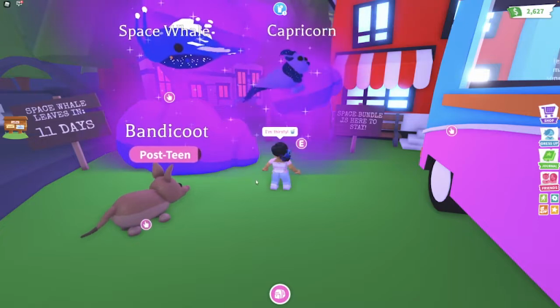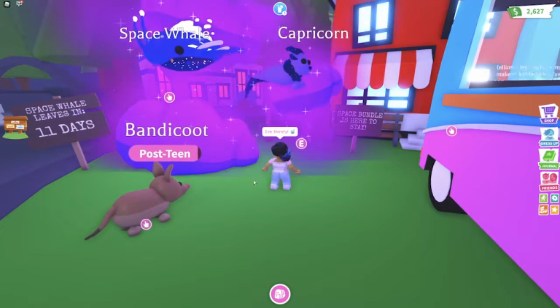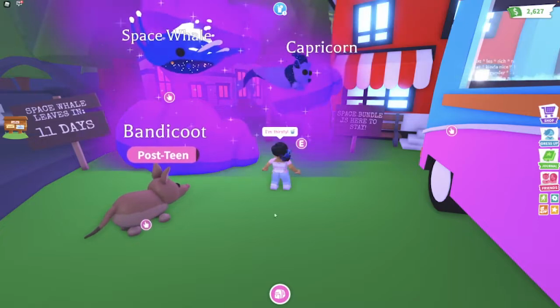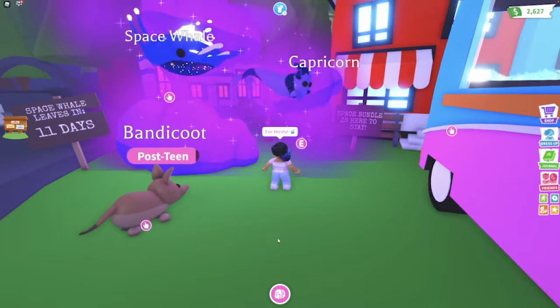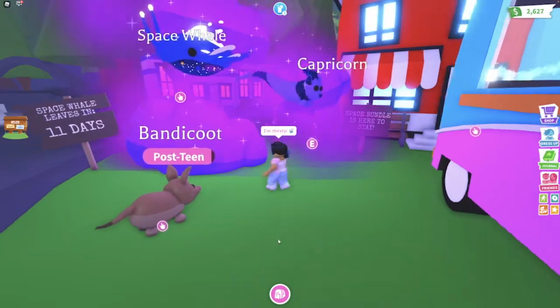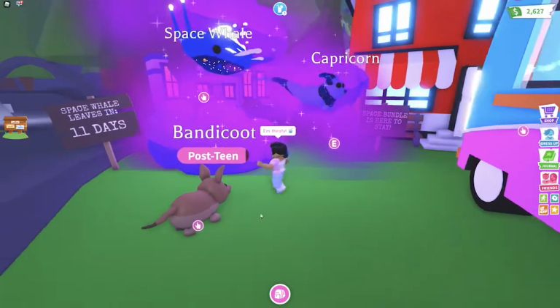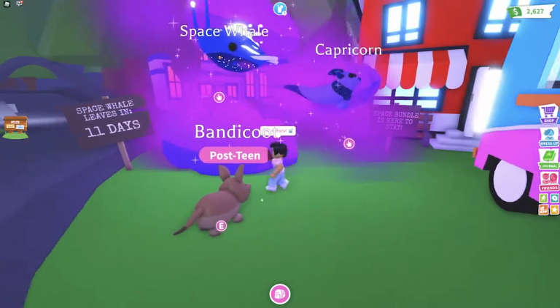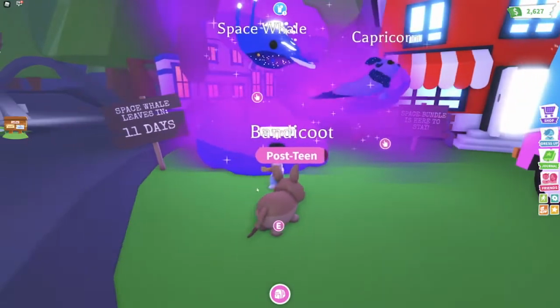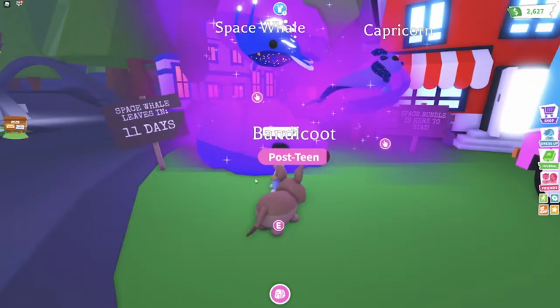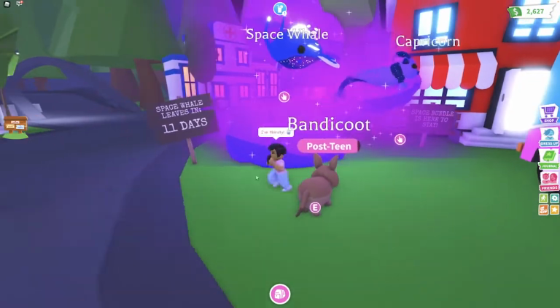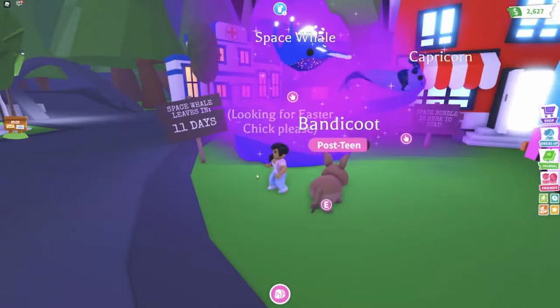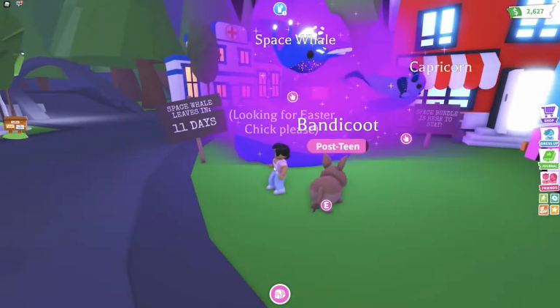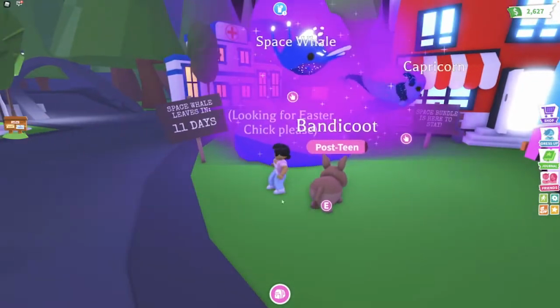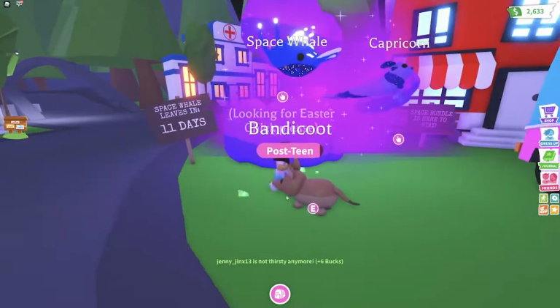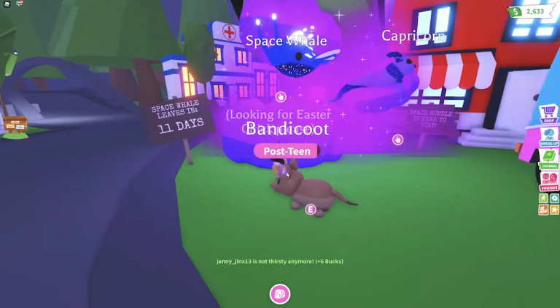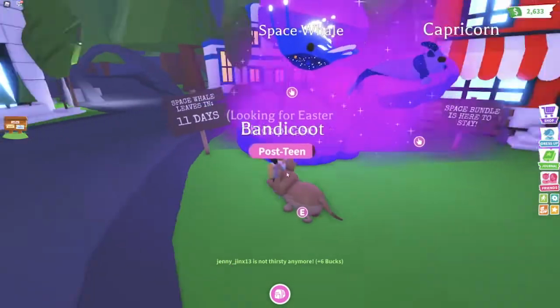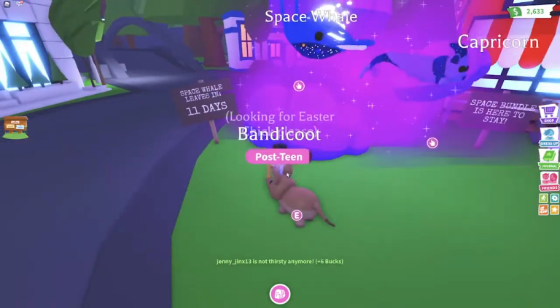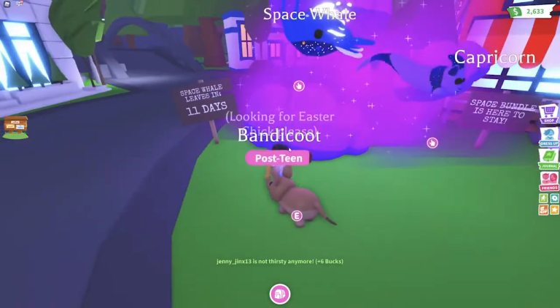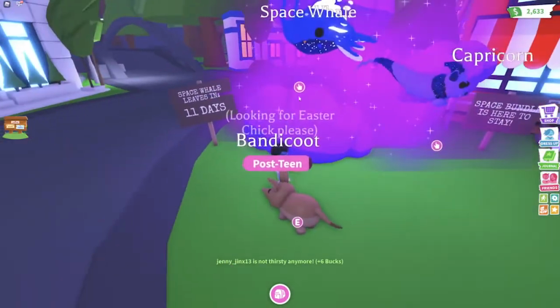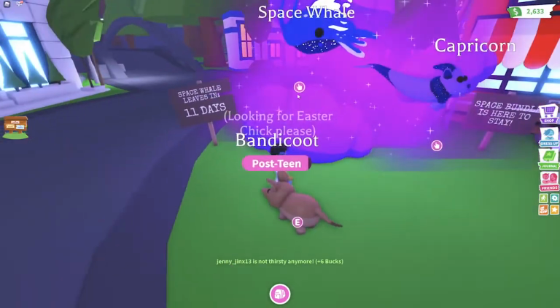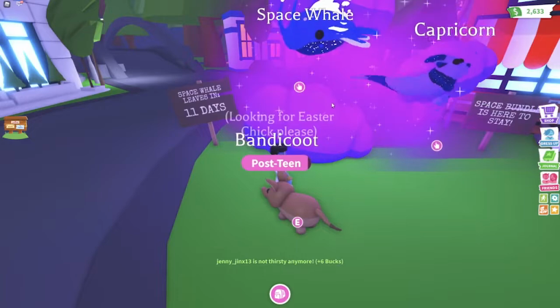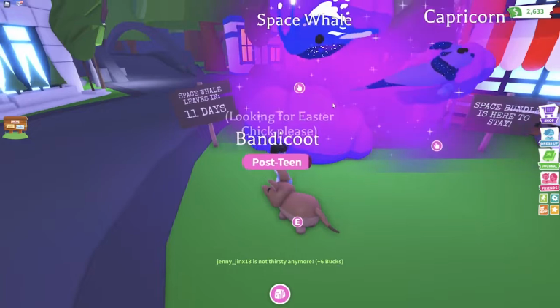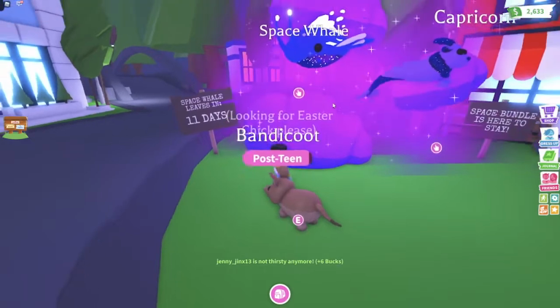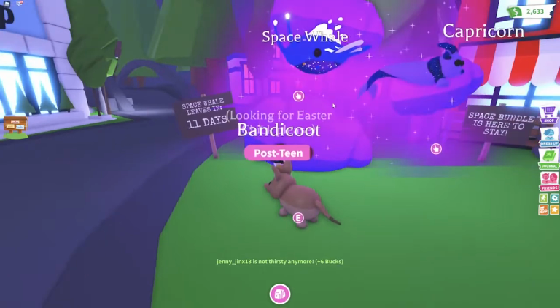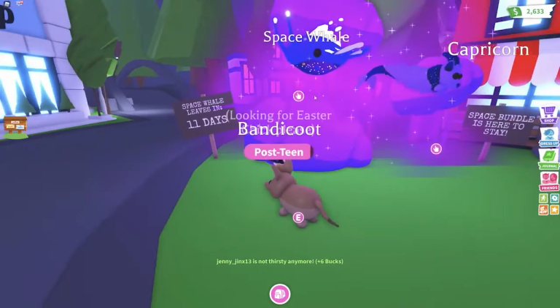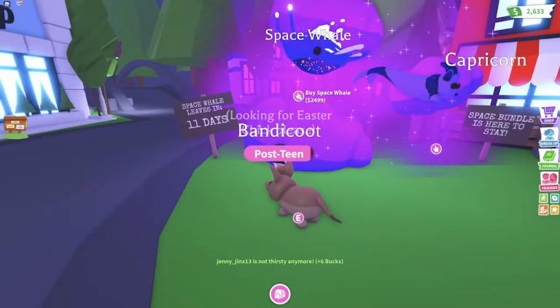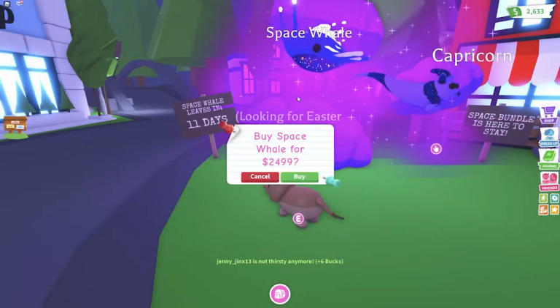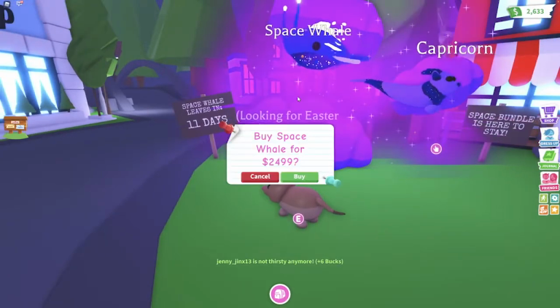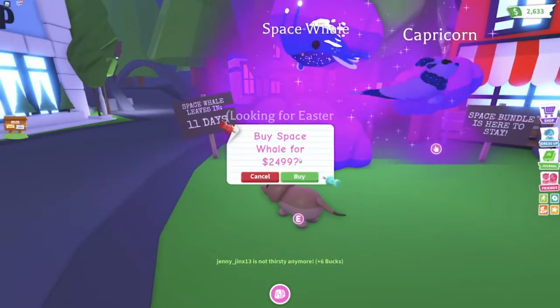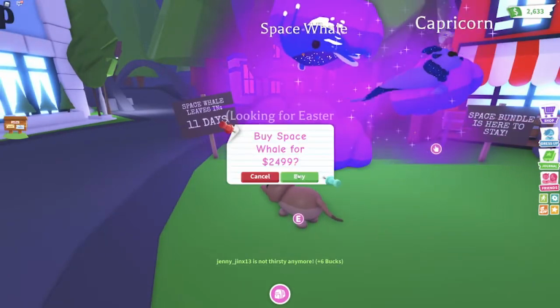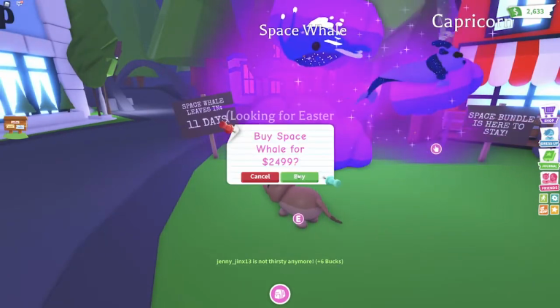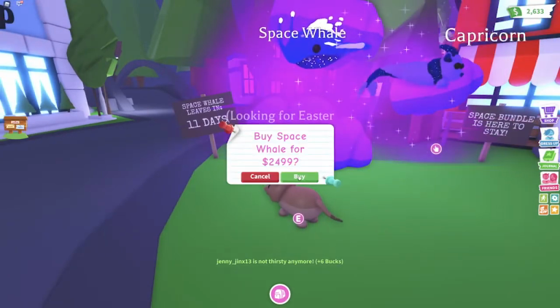It costs Robux — over a thousand Robux. Nope, too expensive for my blood. Let's get a space wheel.